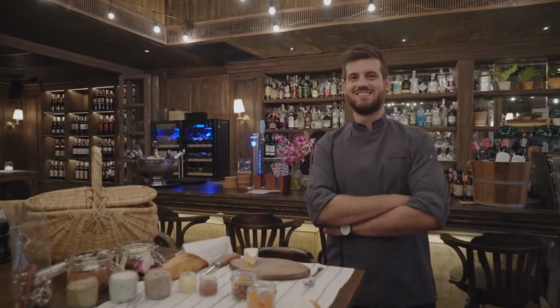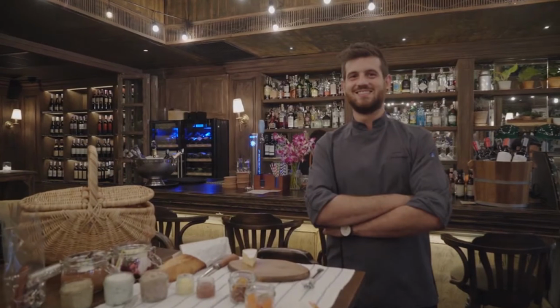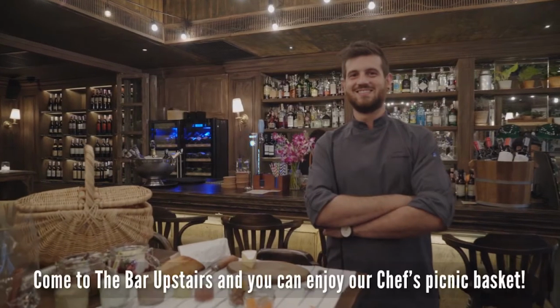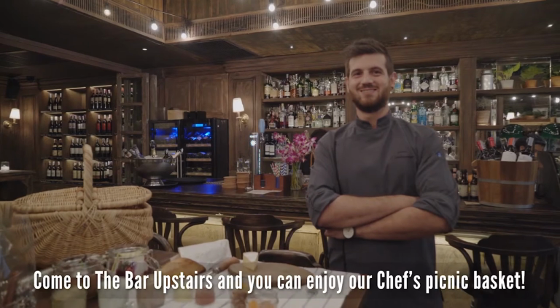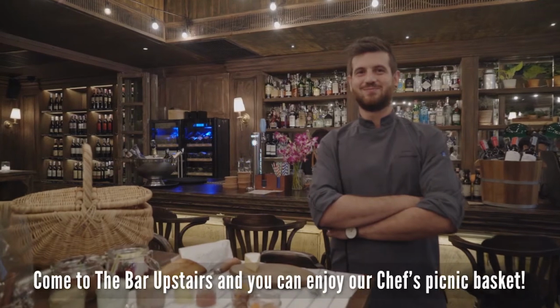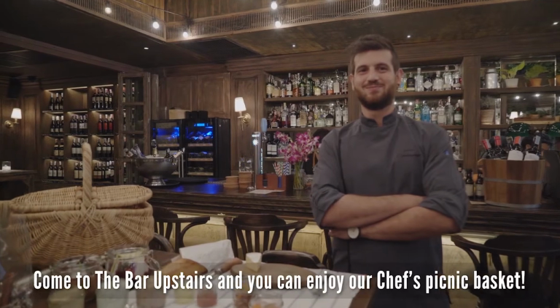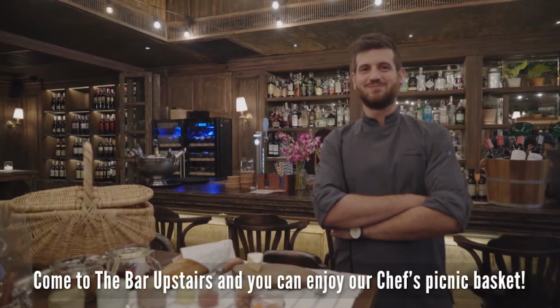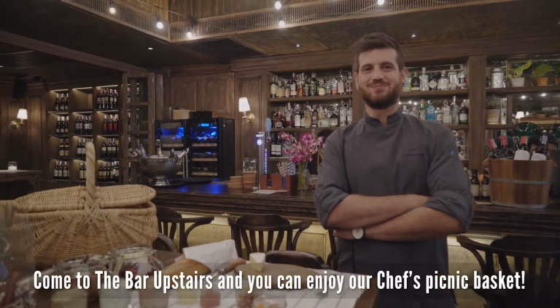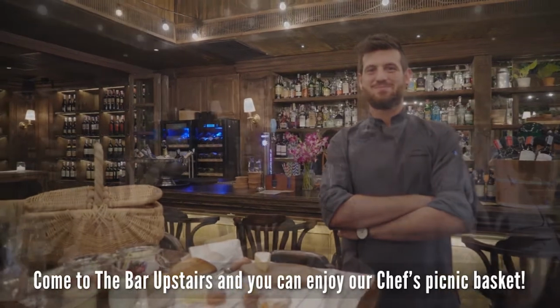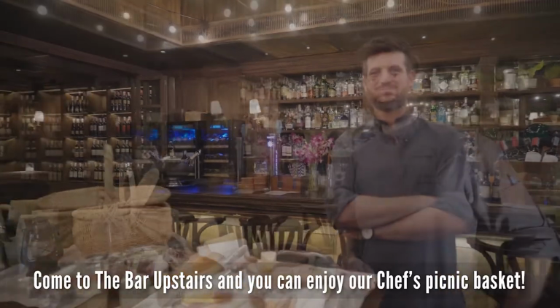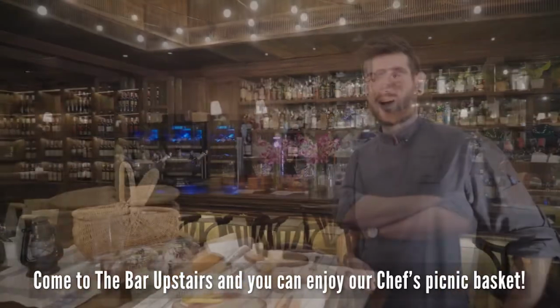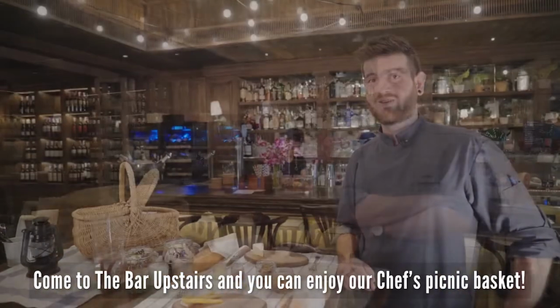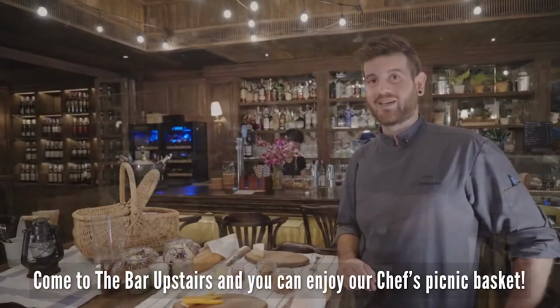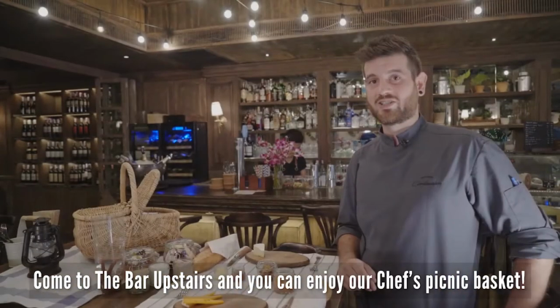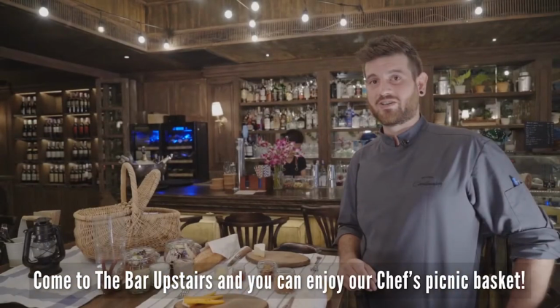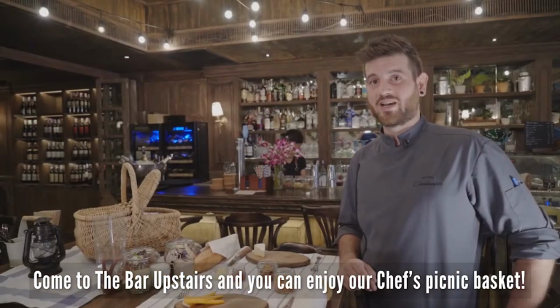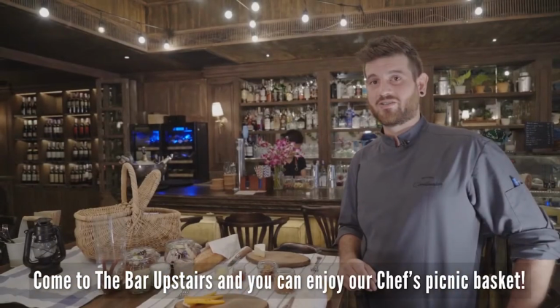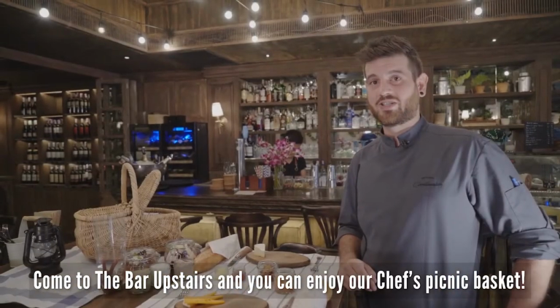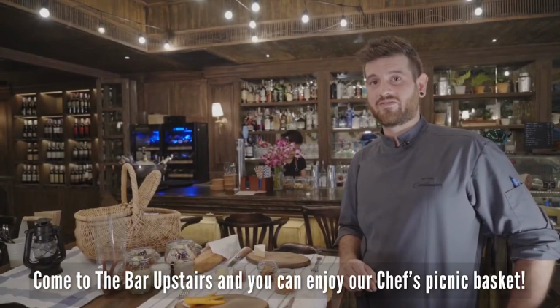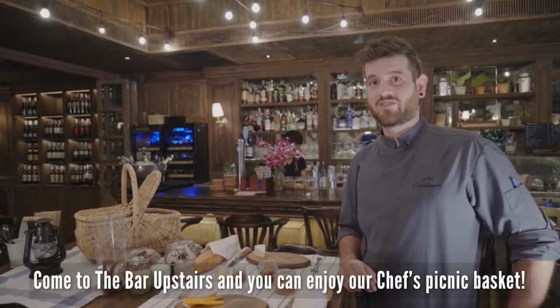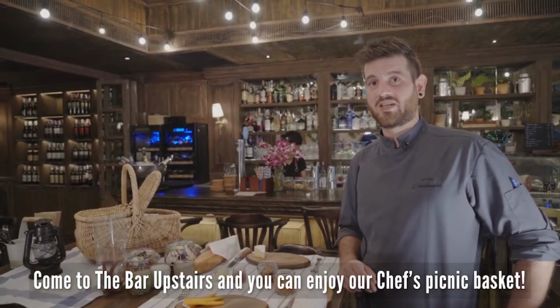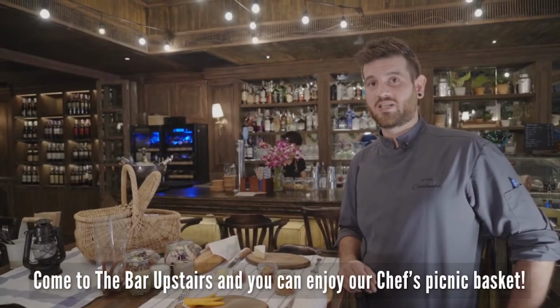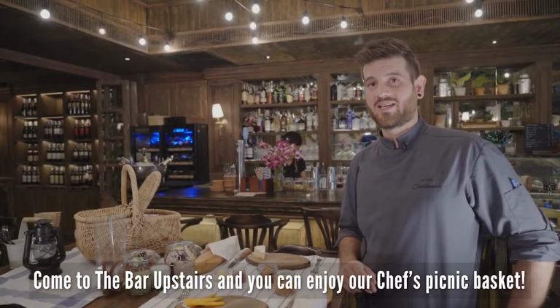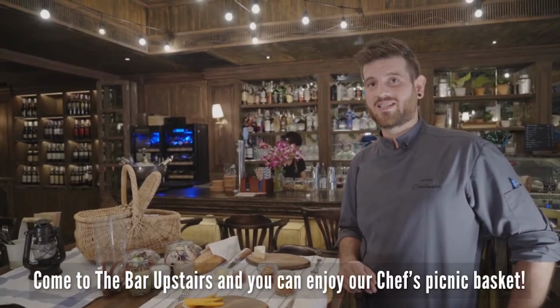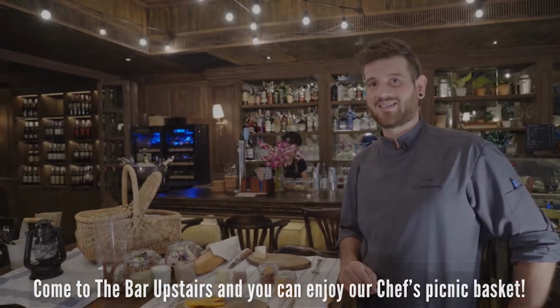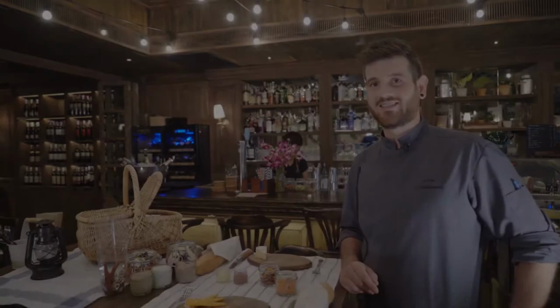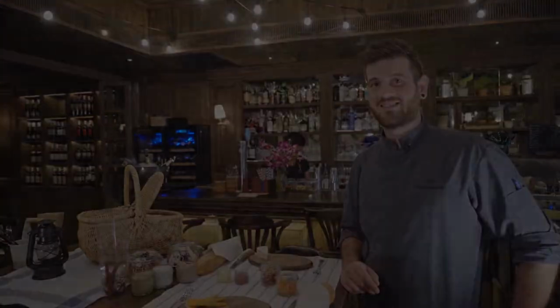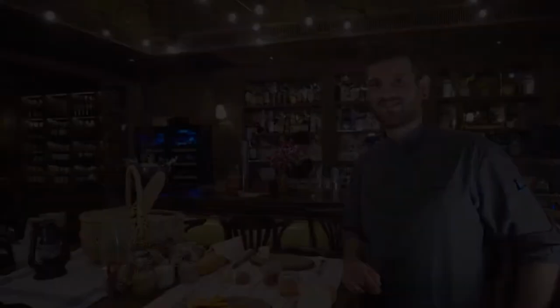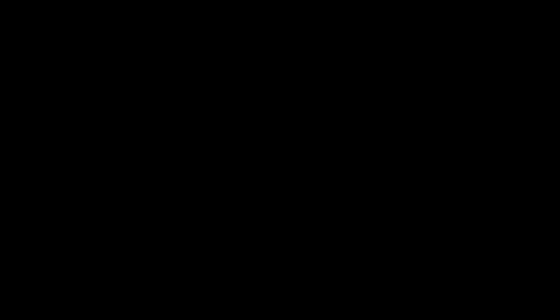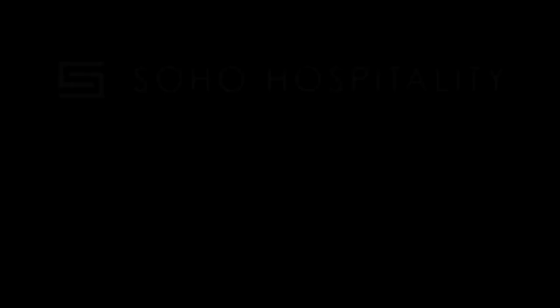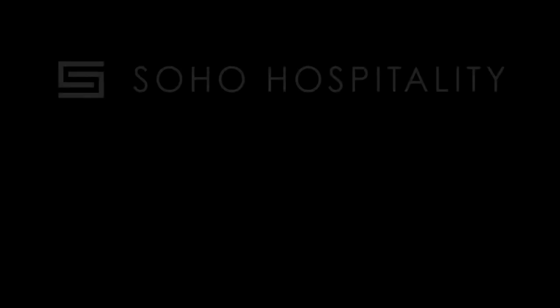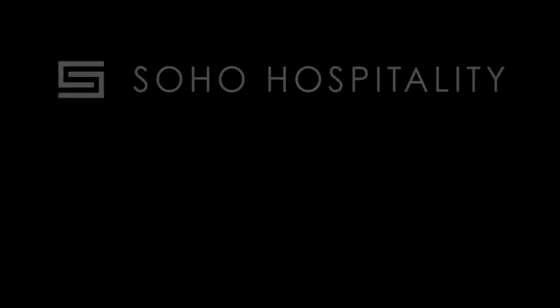Come to the bar upstairs and you can enjoy our chef's picnic basket. Go to the bar!